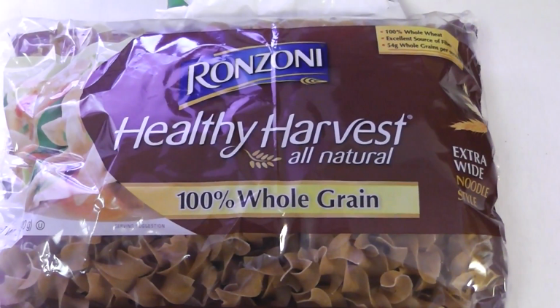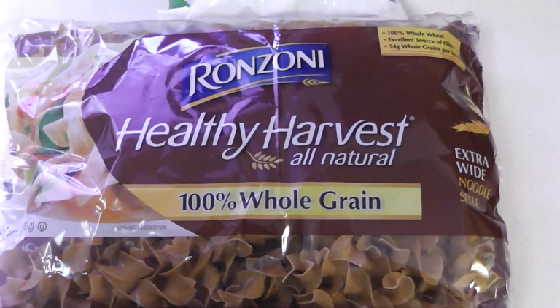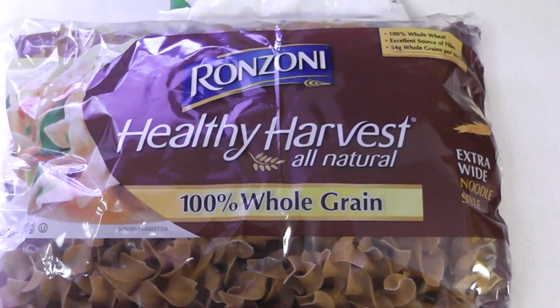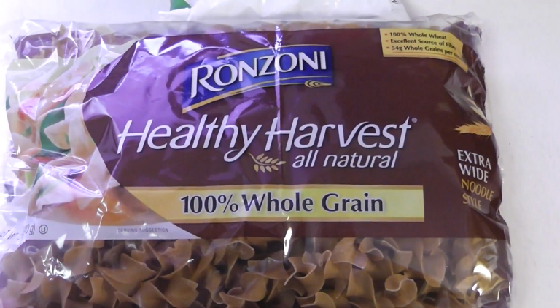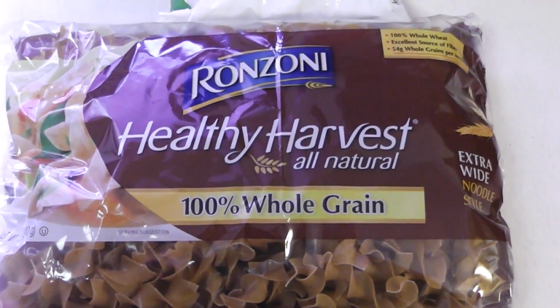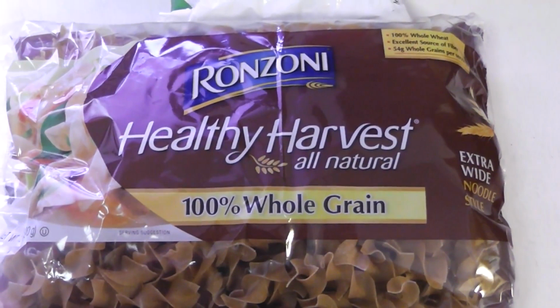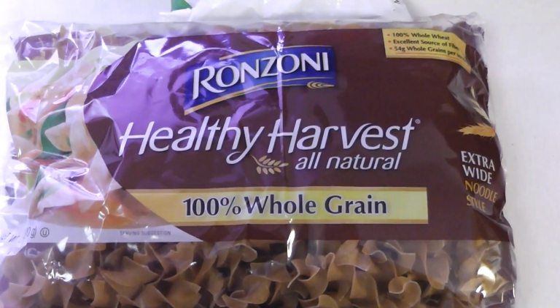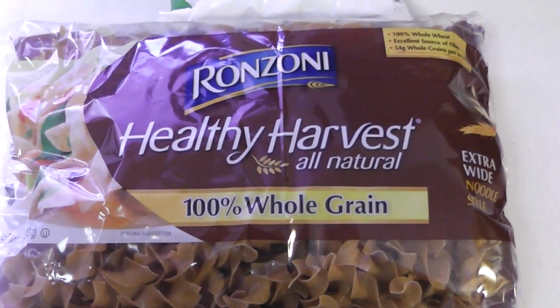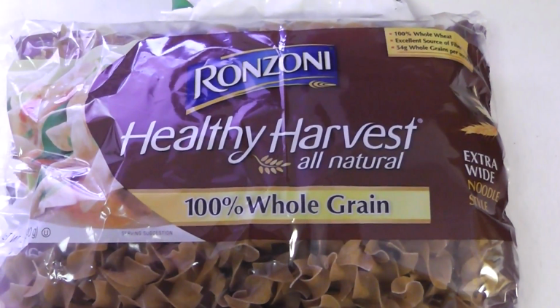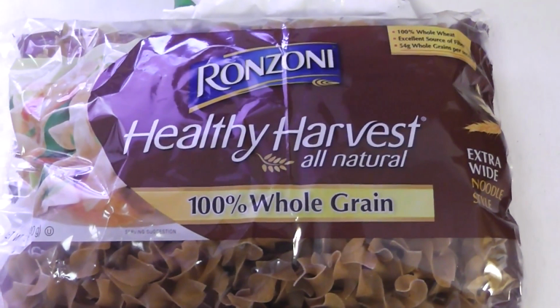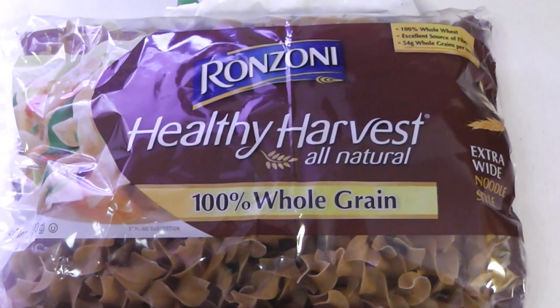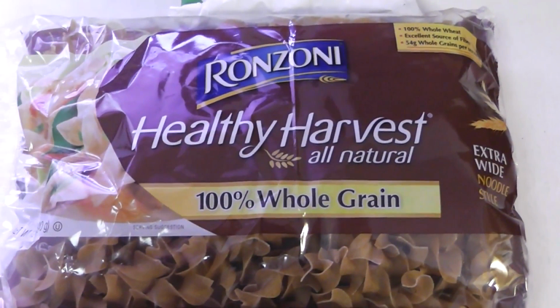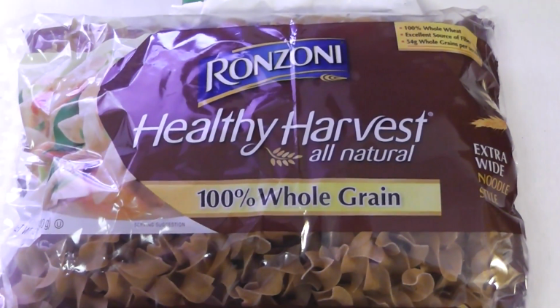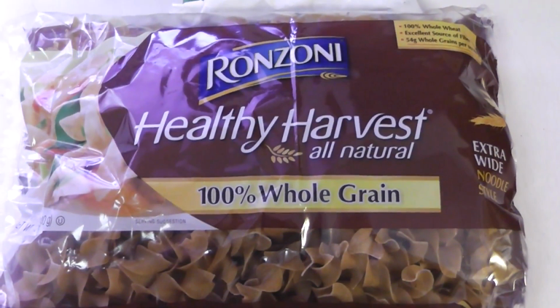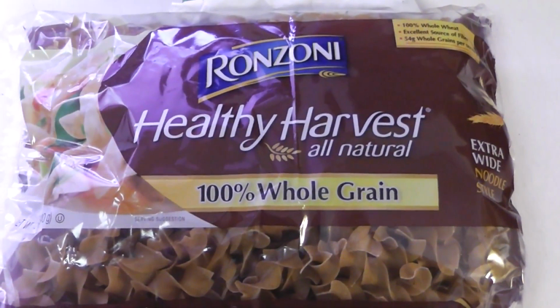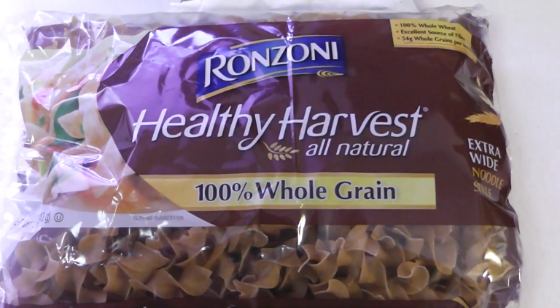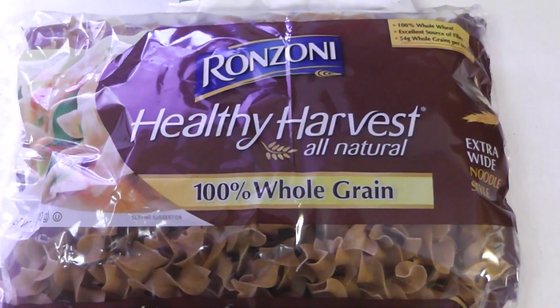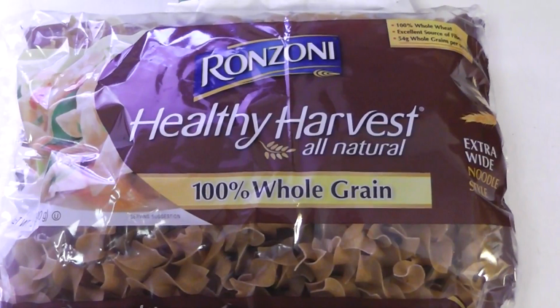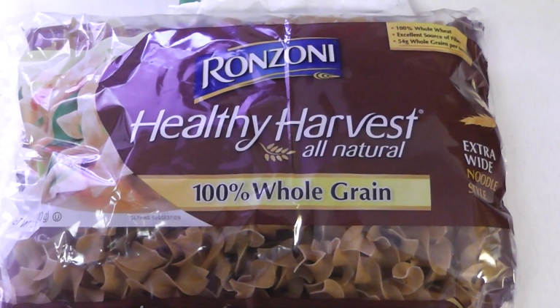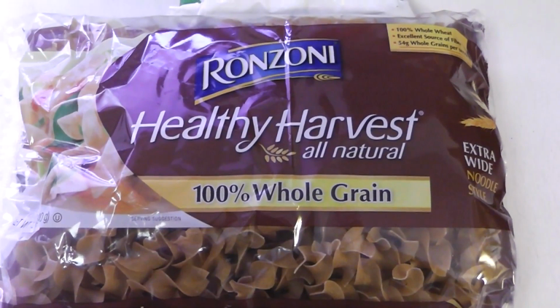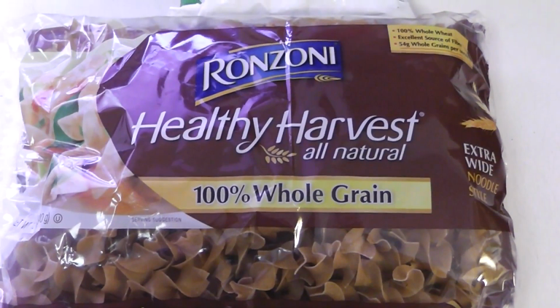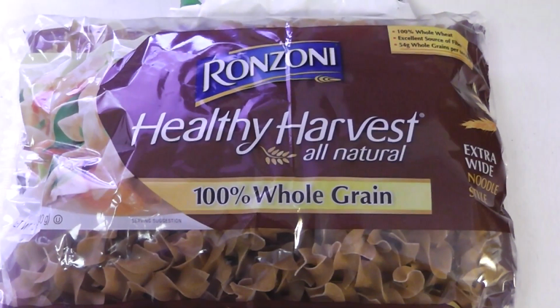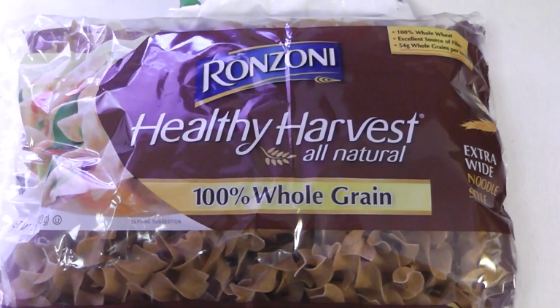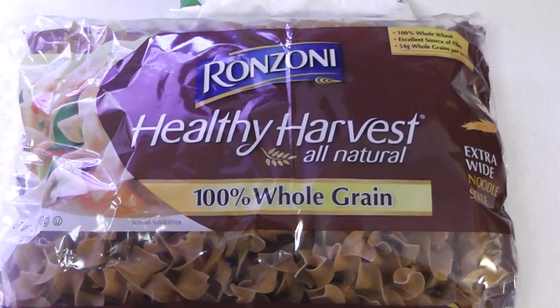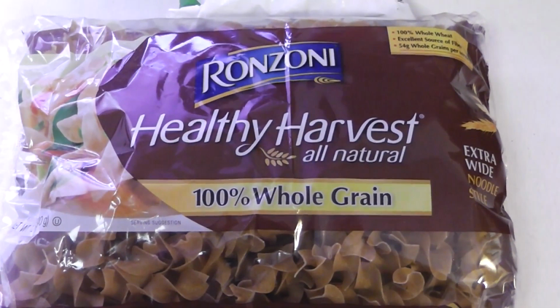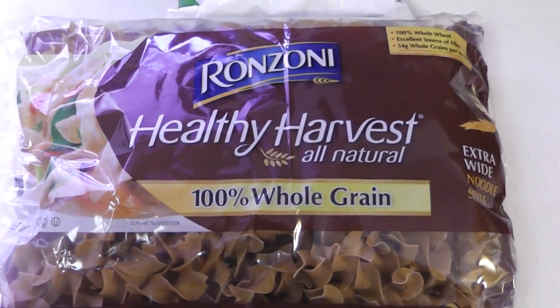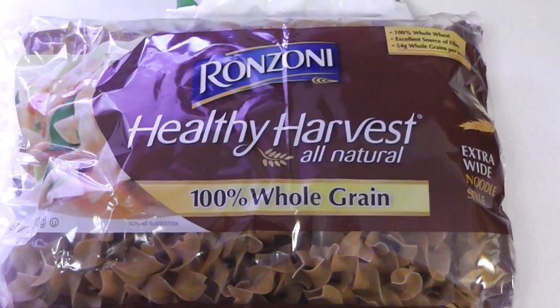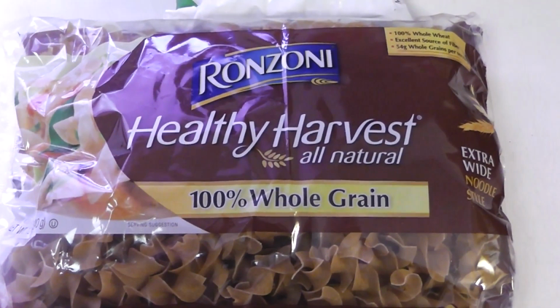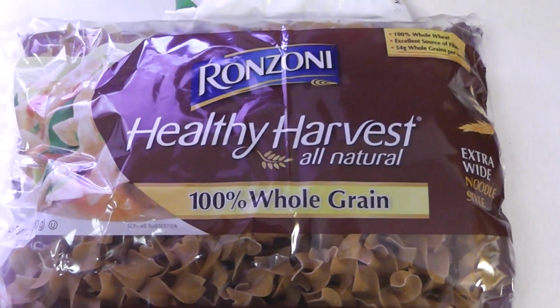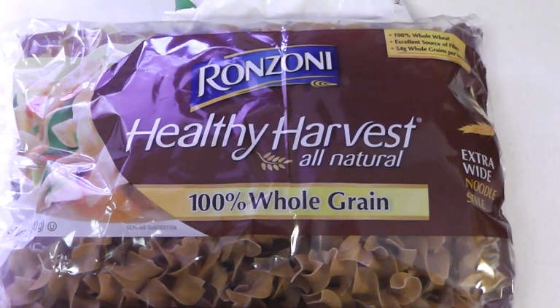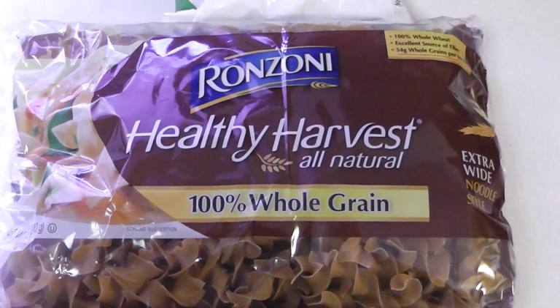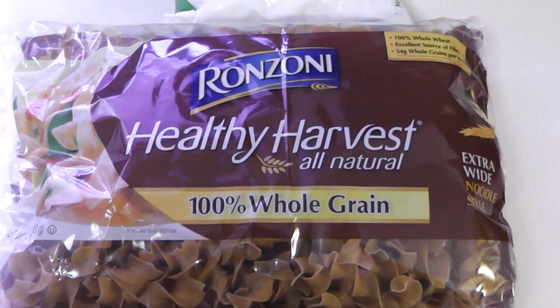What up everybody, it's your boy Beast here, got another quick and easy recipe for you.